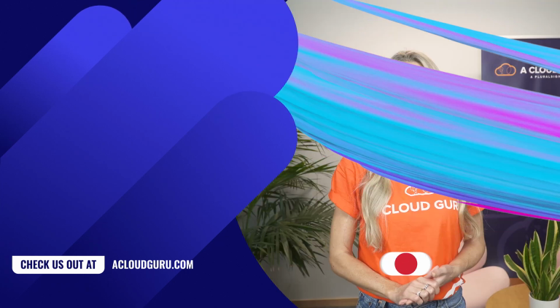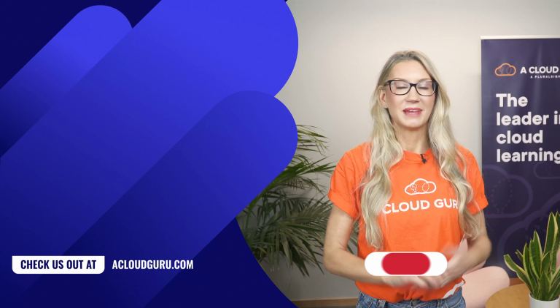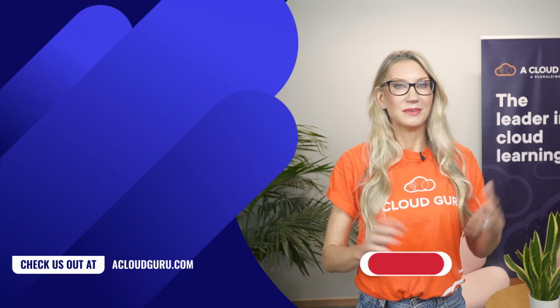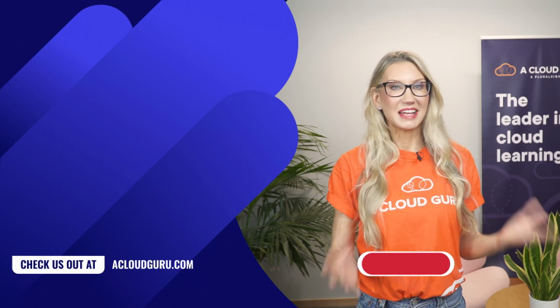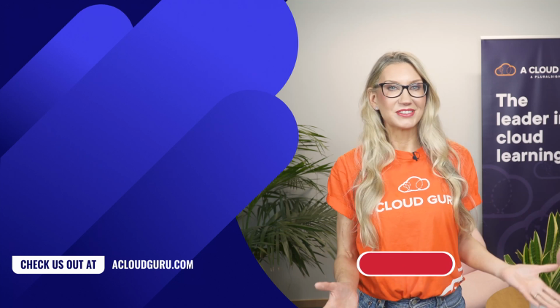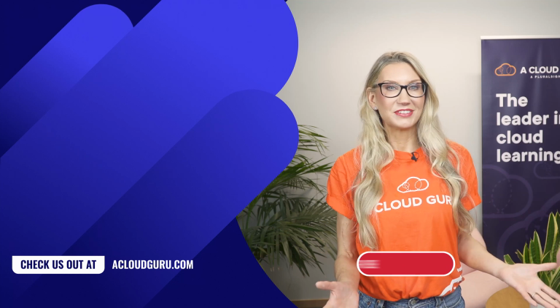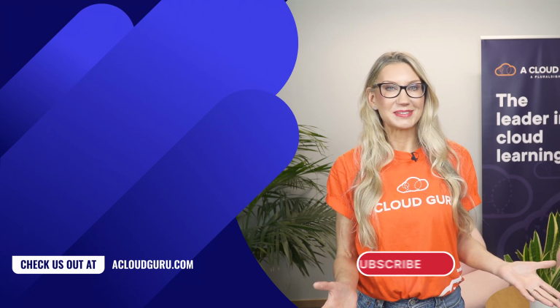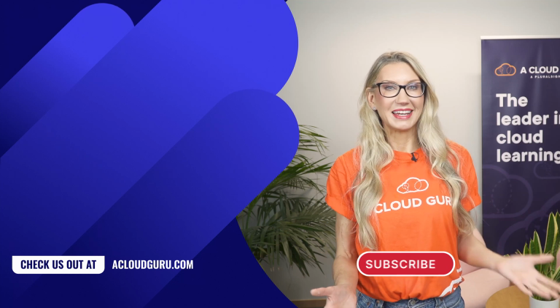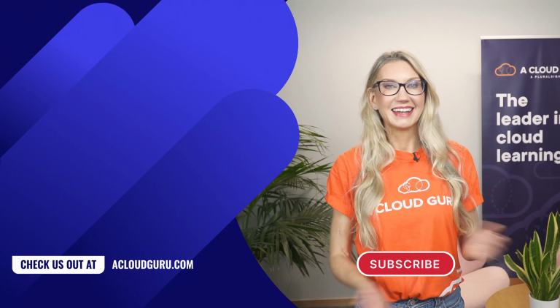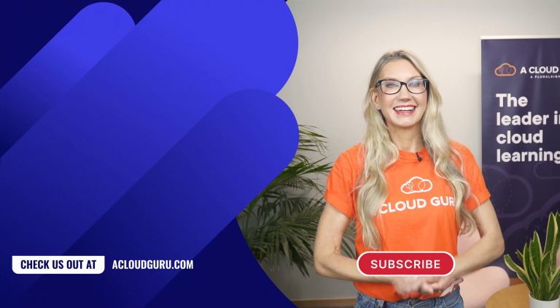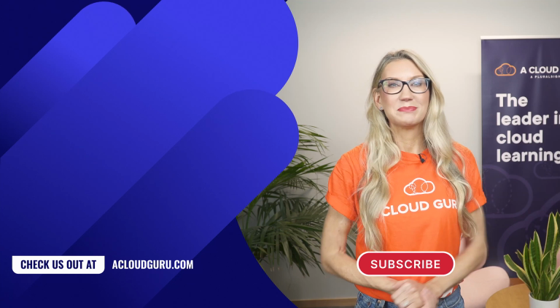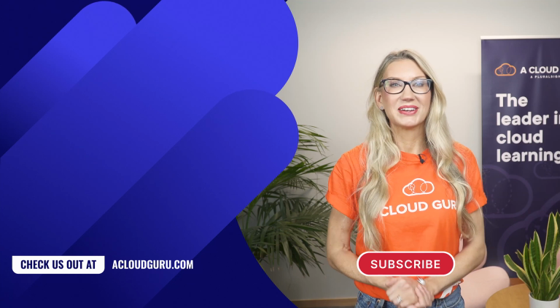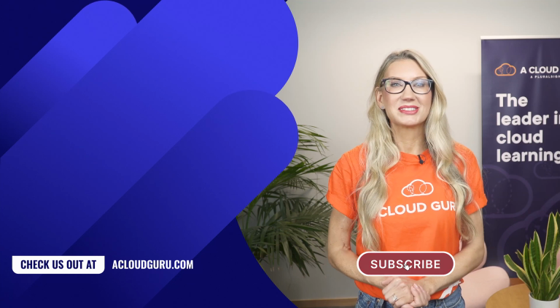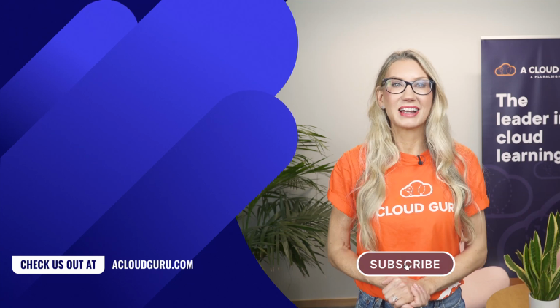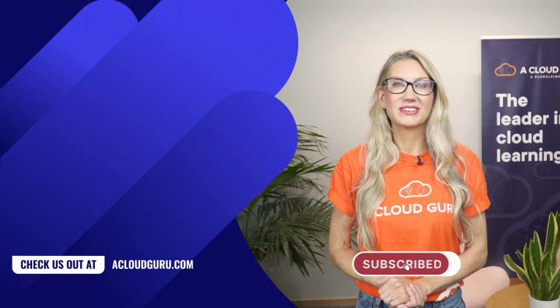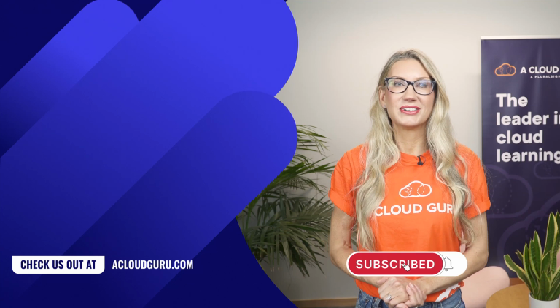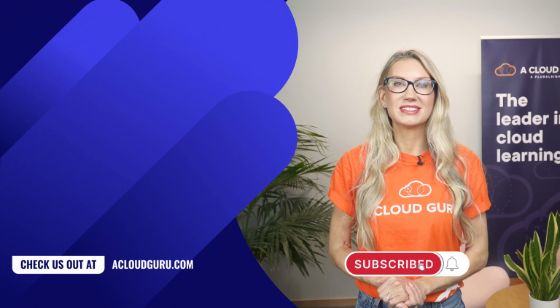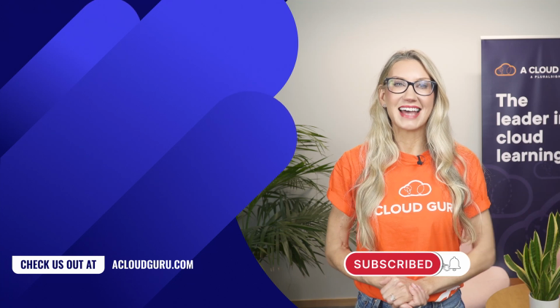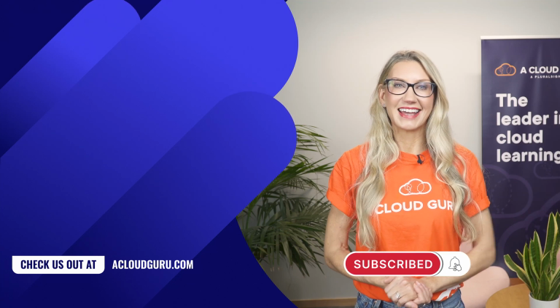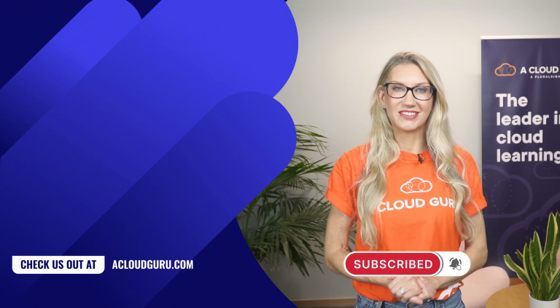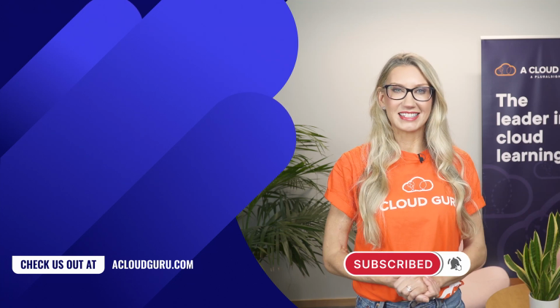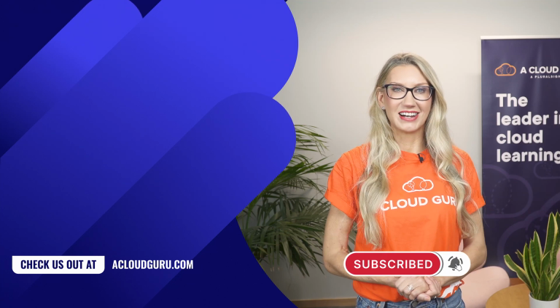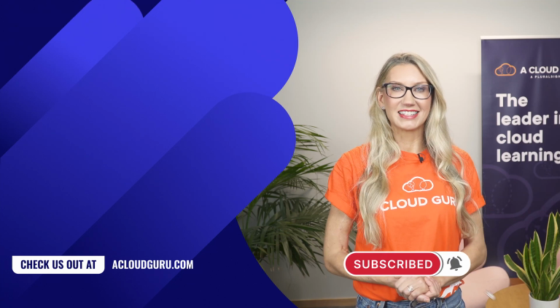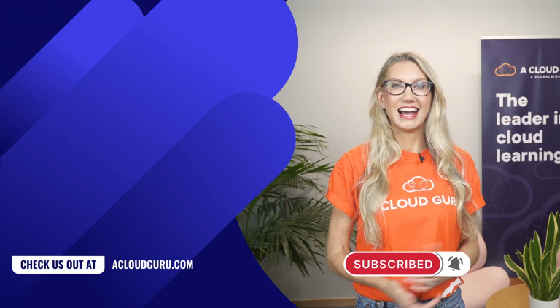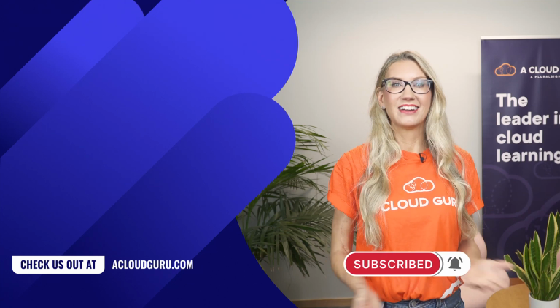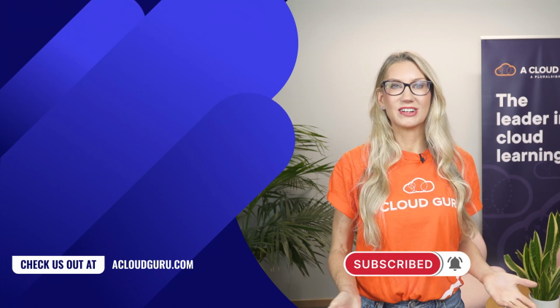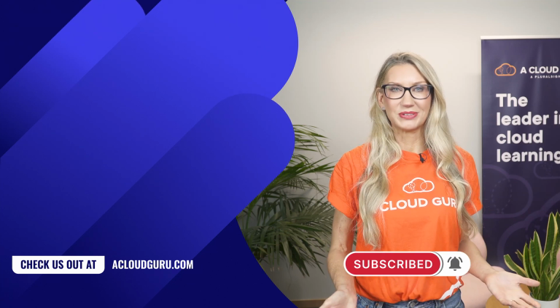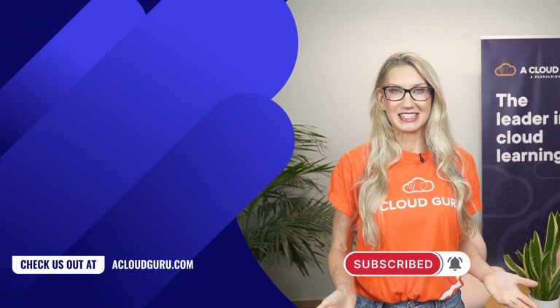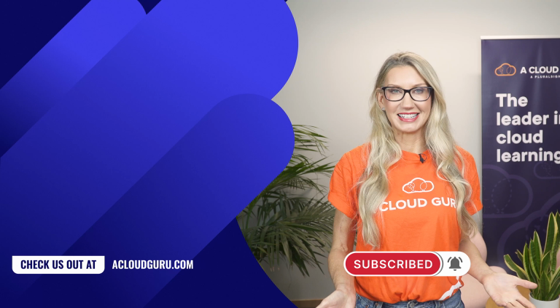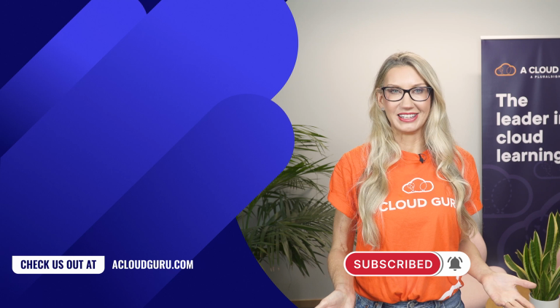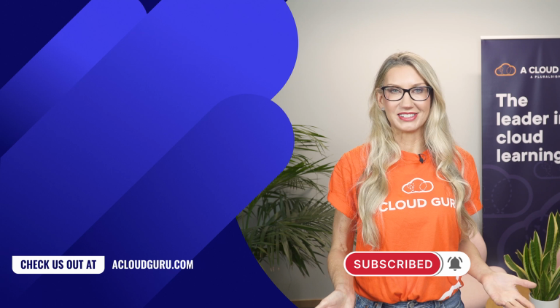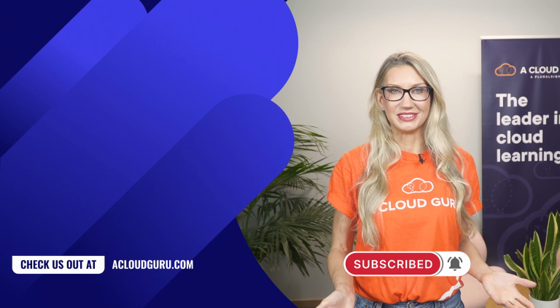Well, that's all for this week. Keep being awesome Cloud Gurus, take care of yourselves, and I'll look forward to seeing you soon.